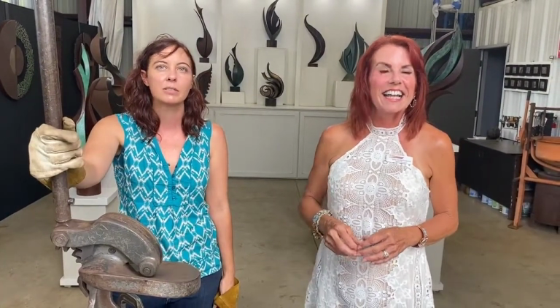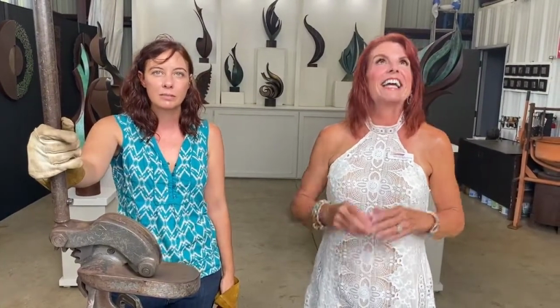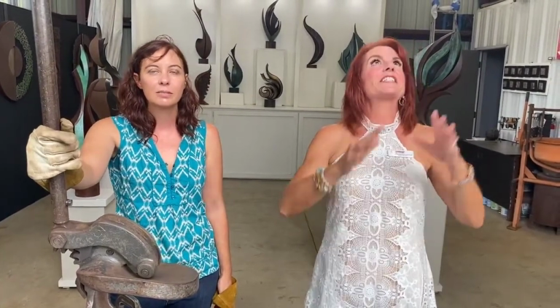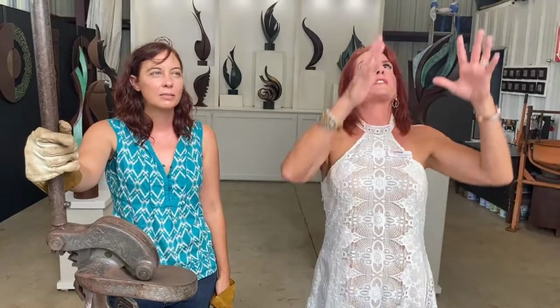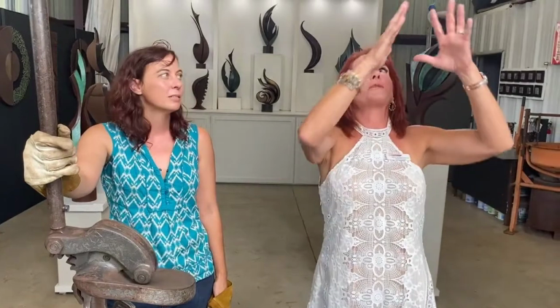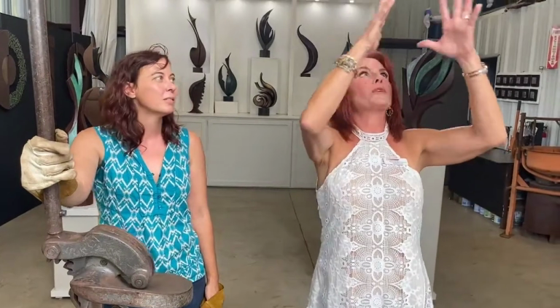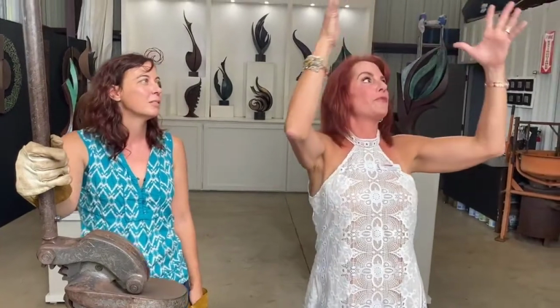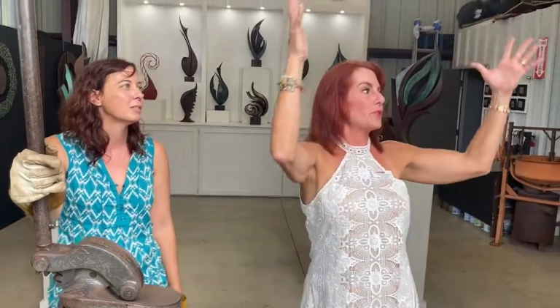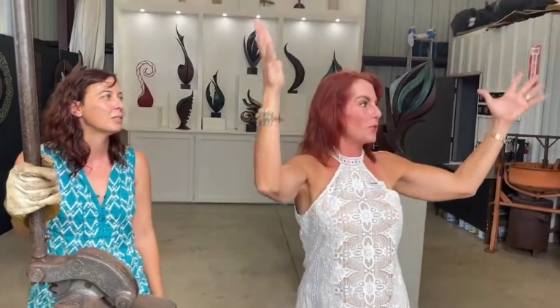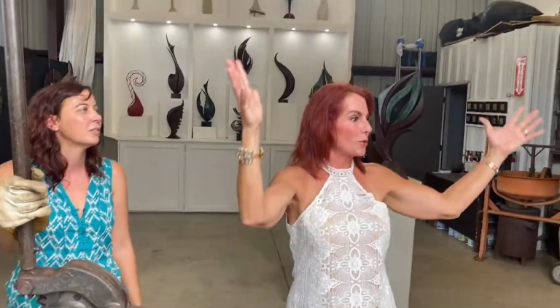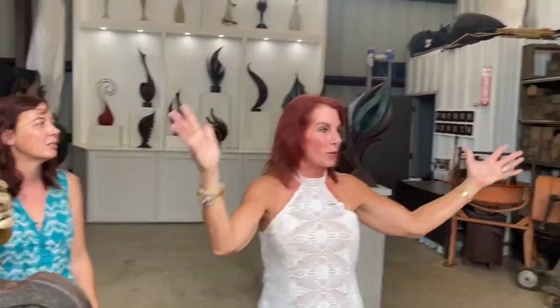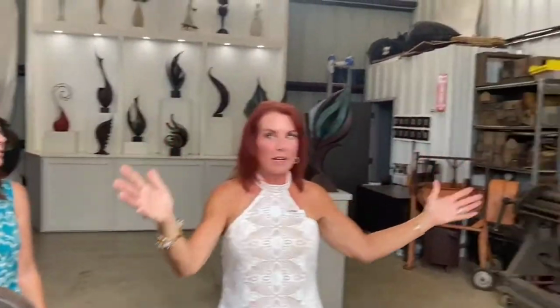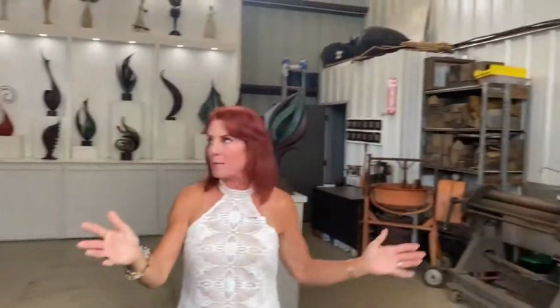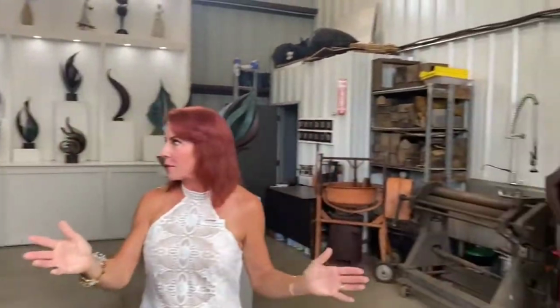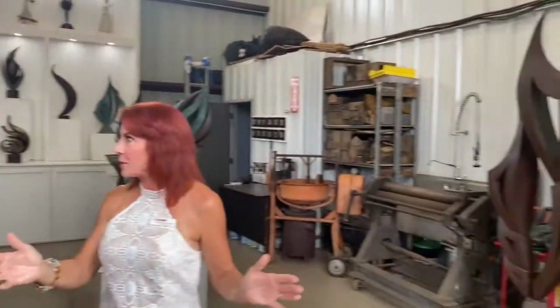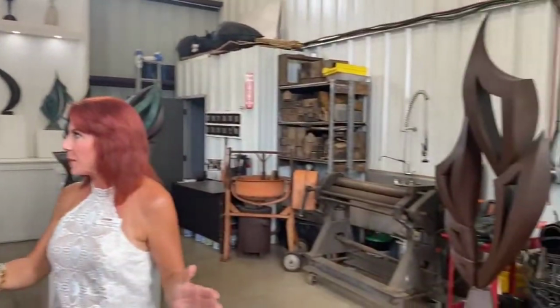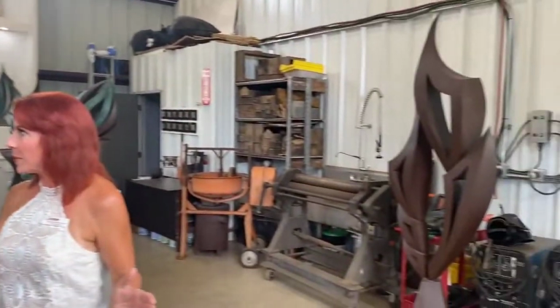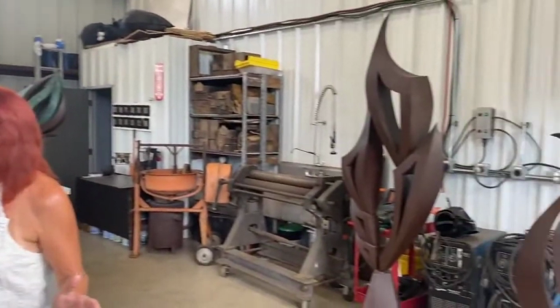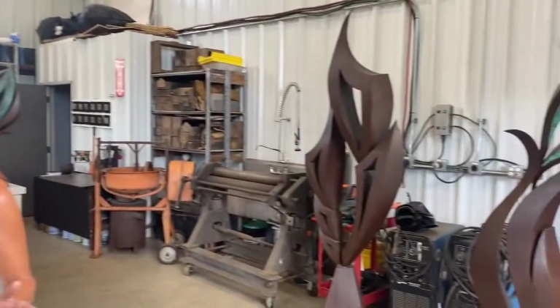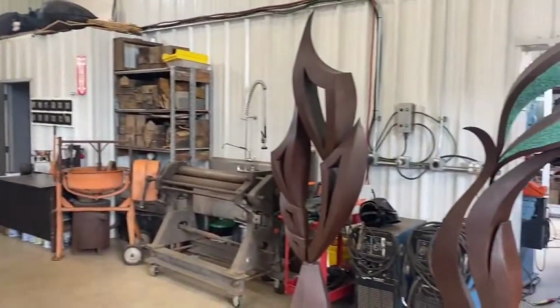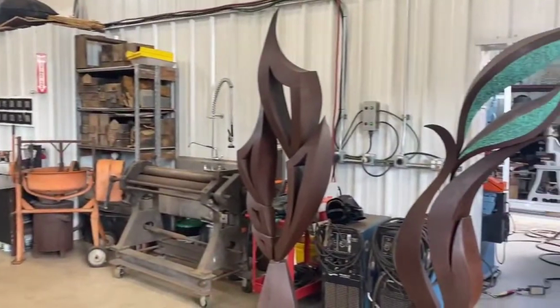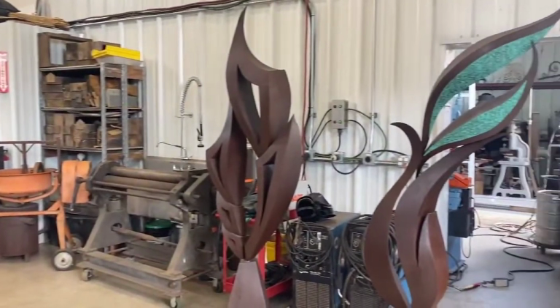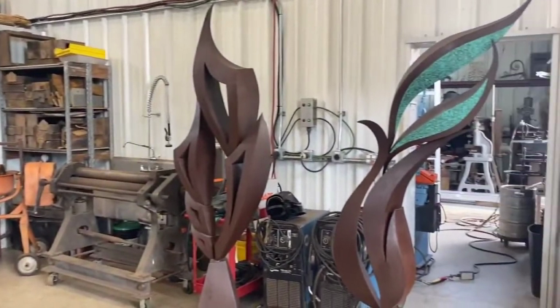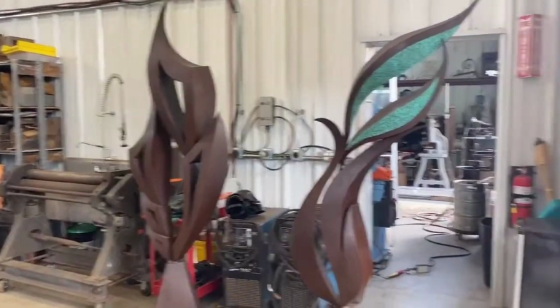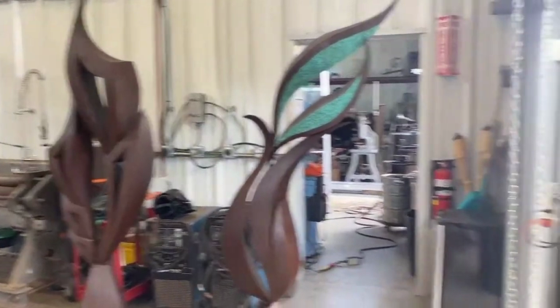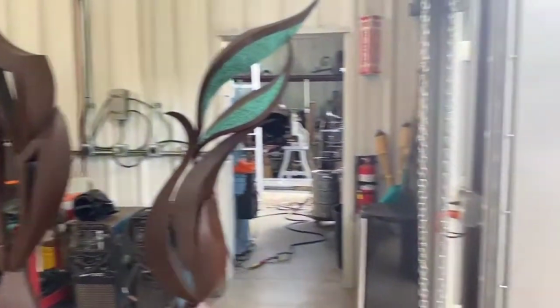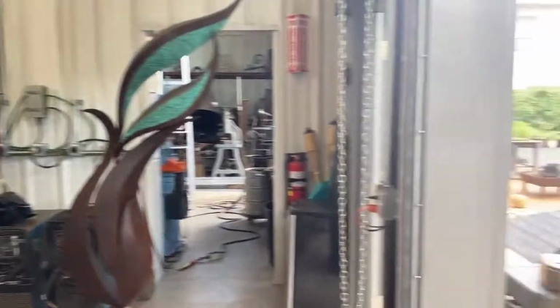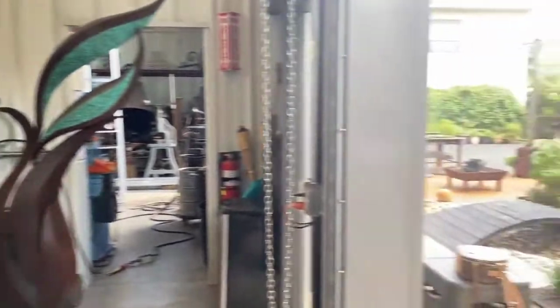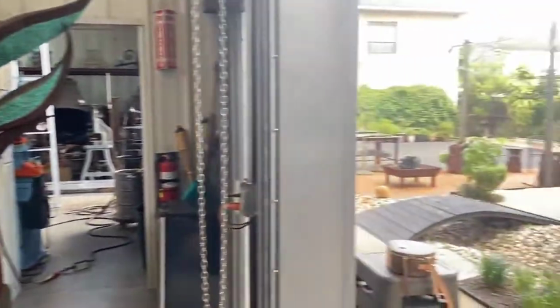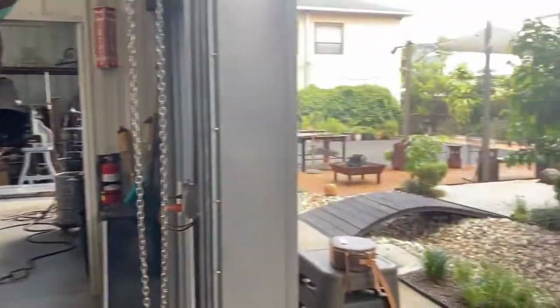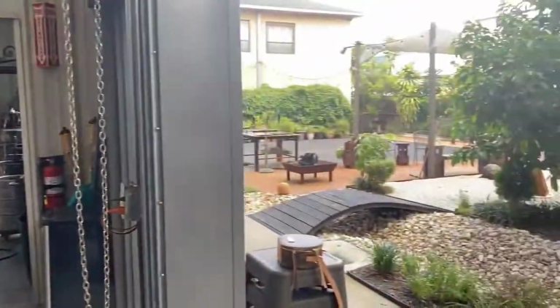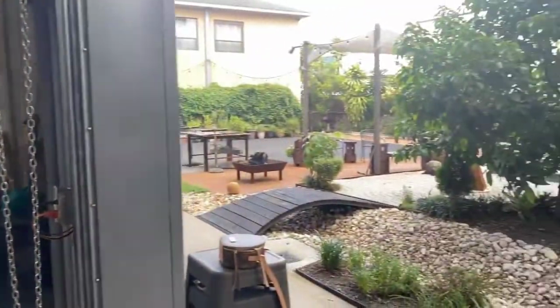This is this beautiful new studio. I remember when this was being built. This is gorgeous and it's made just for you to do your sculpture.